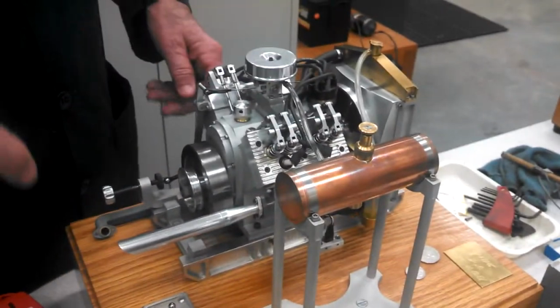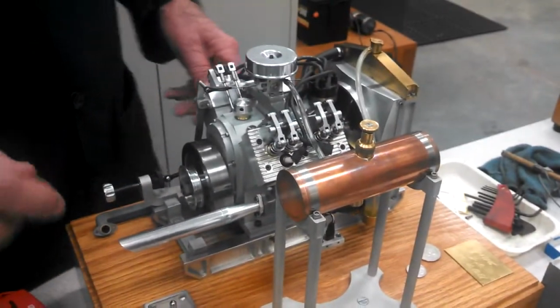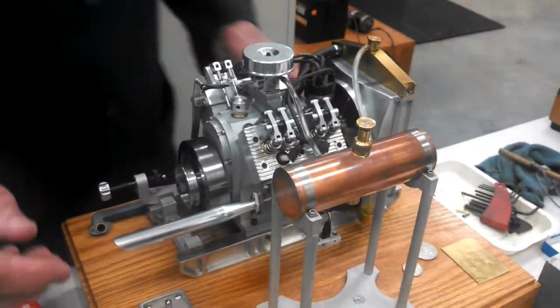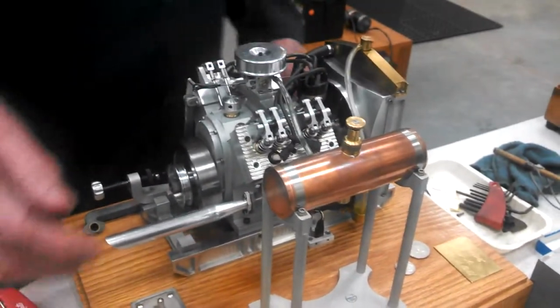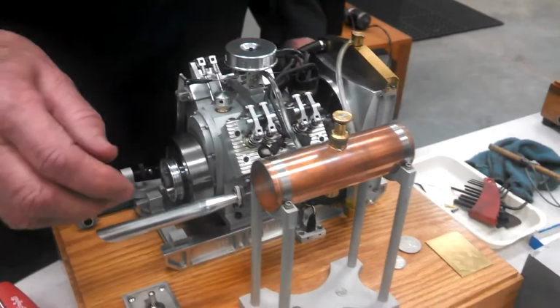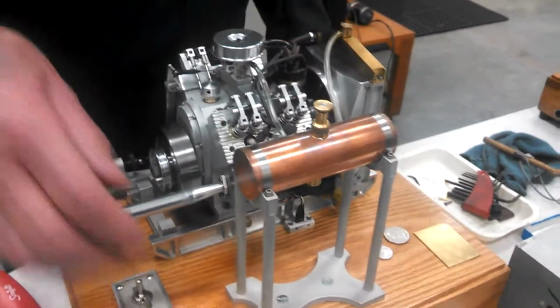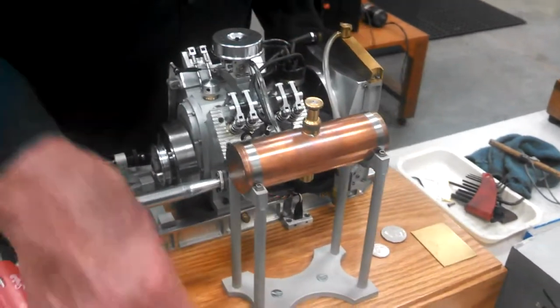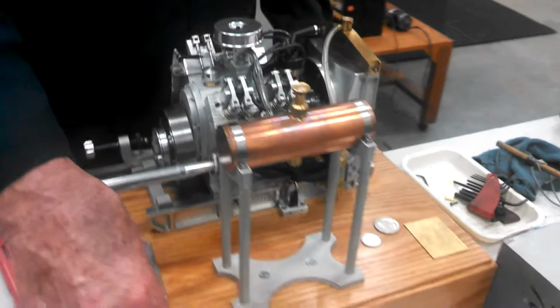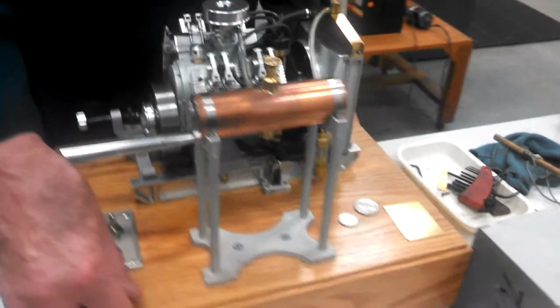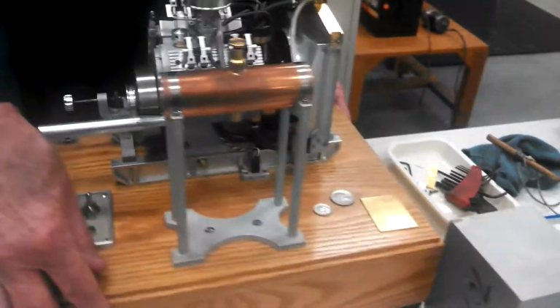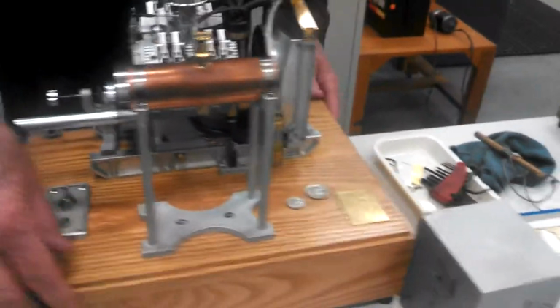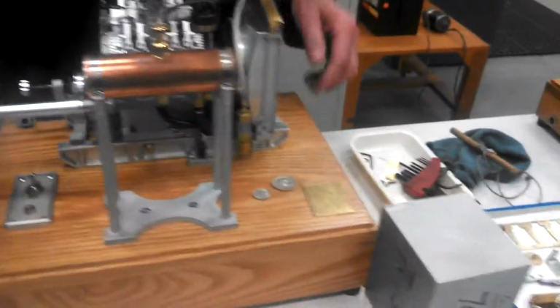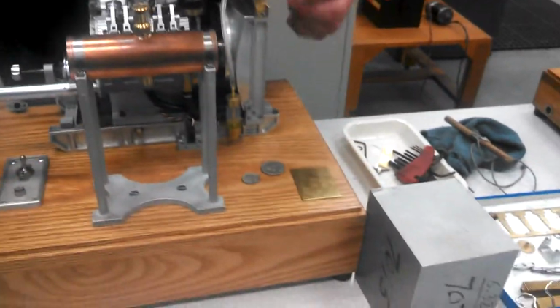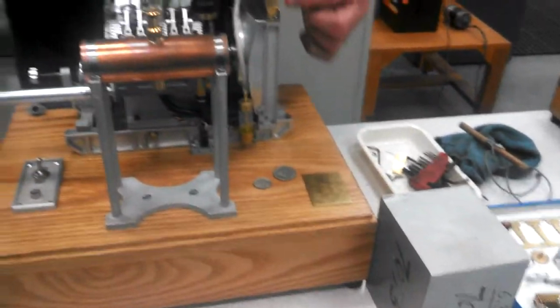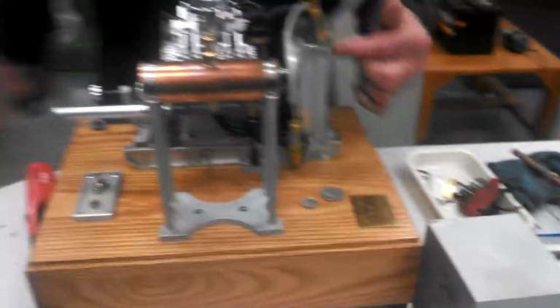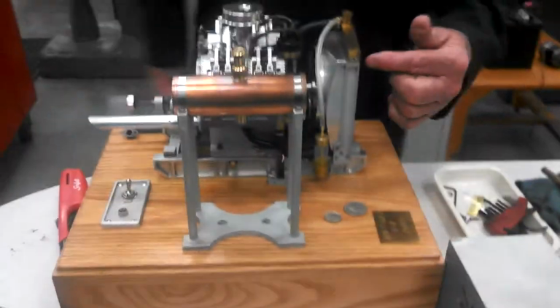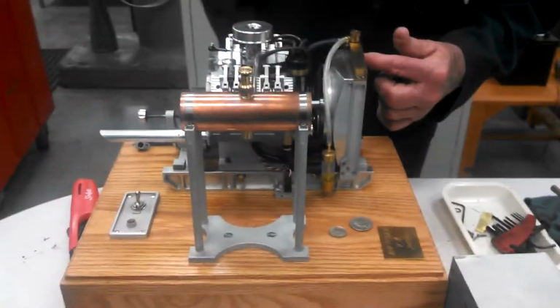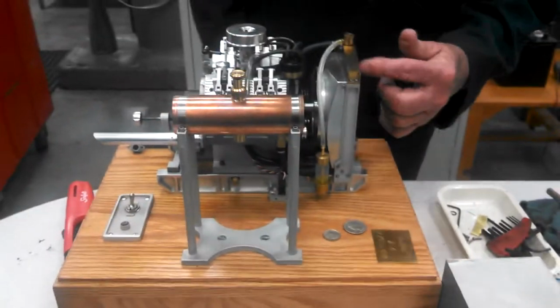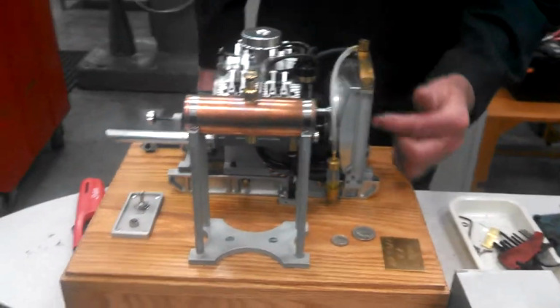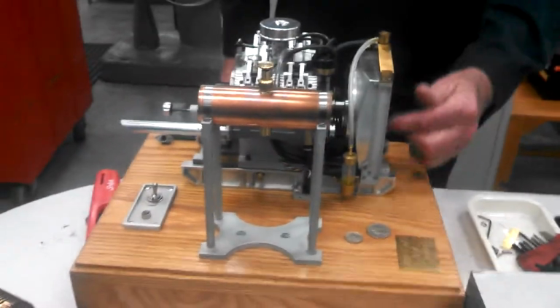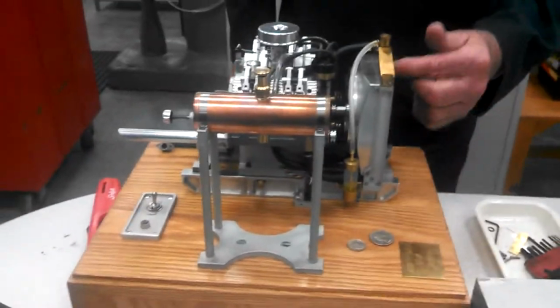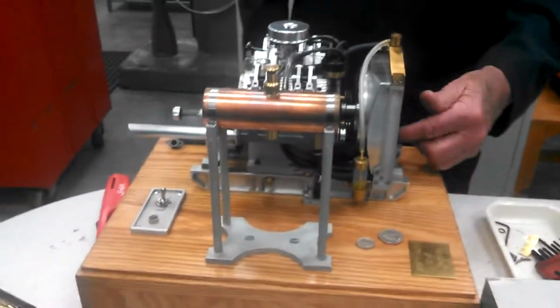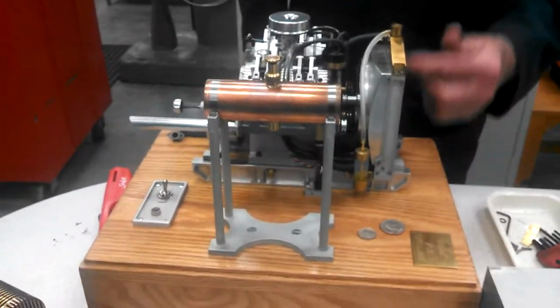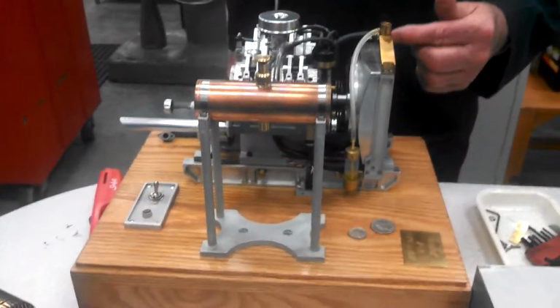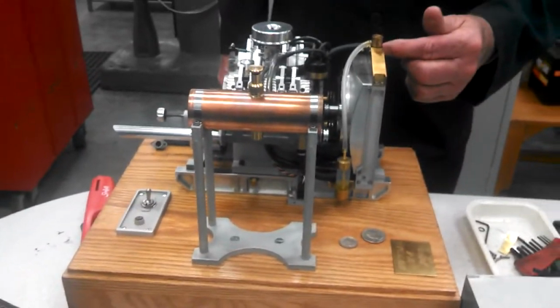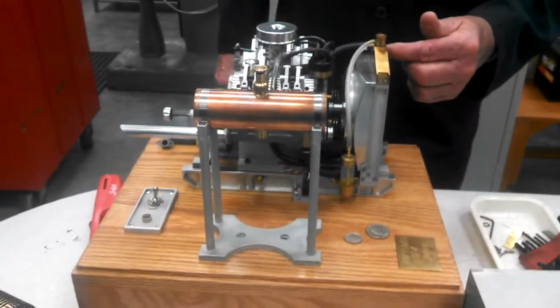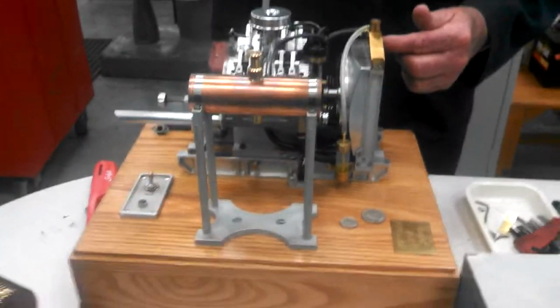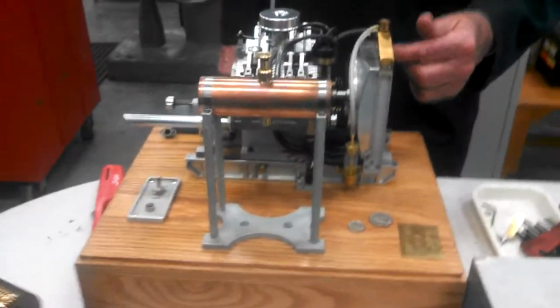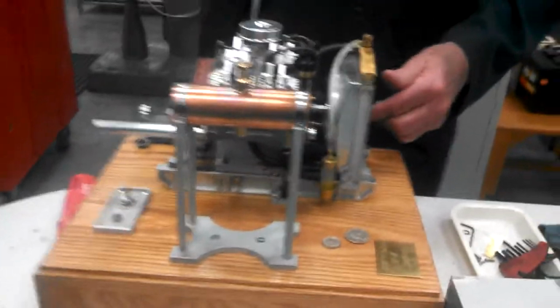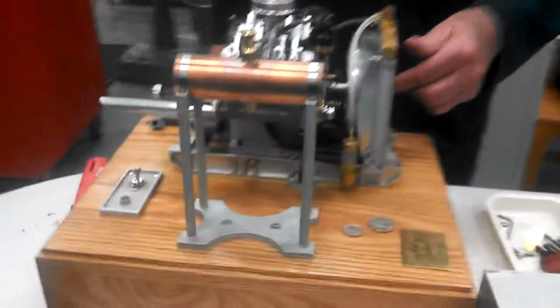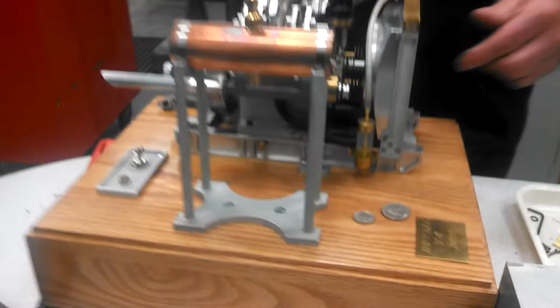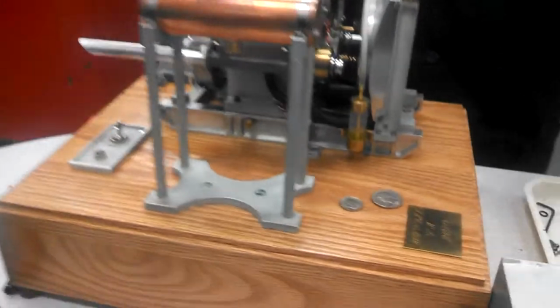The interesting thing about it is it has a fully circulating cooling system, just like in your car.